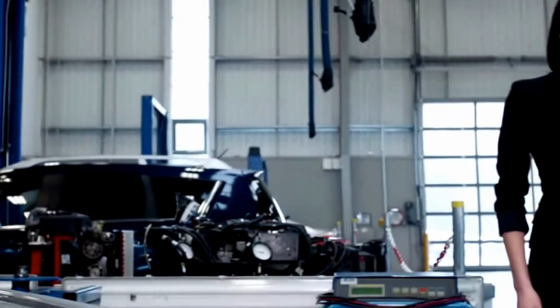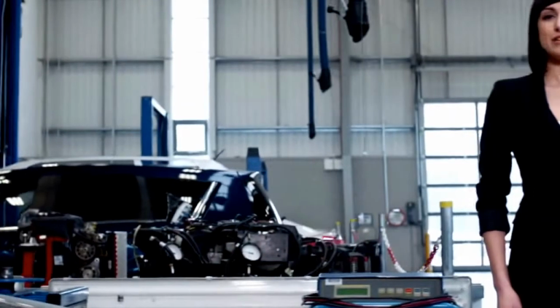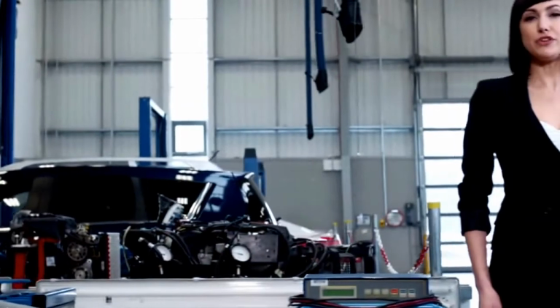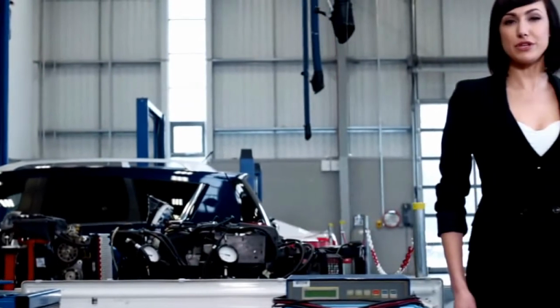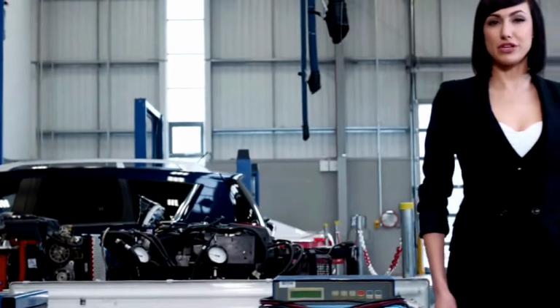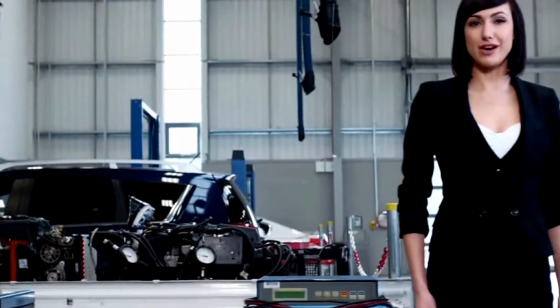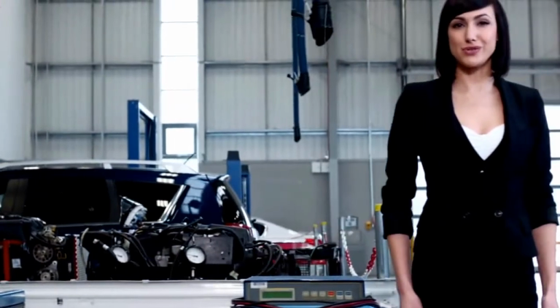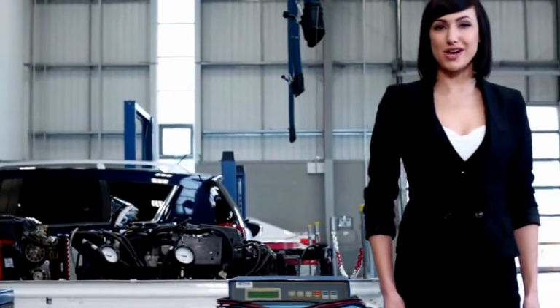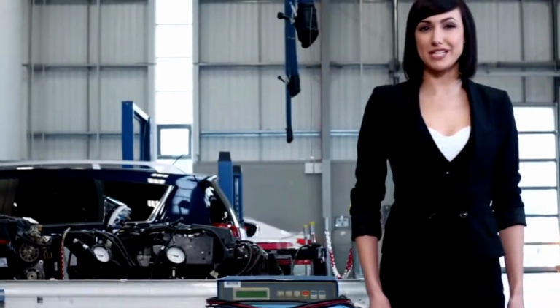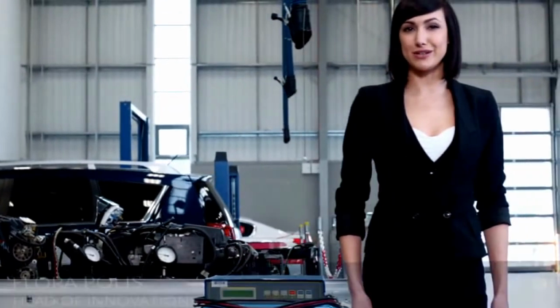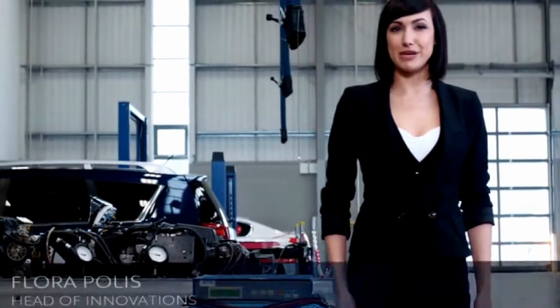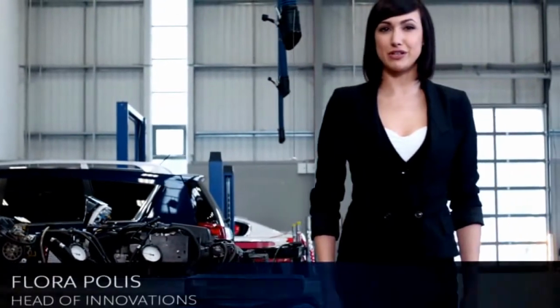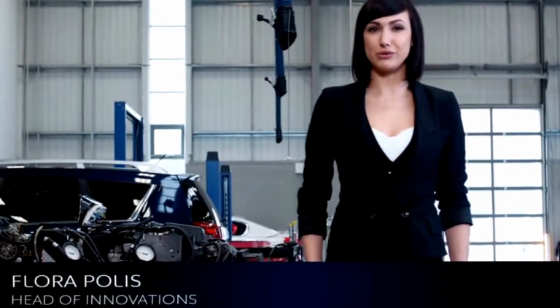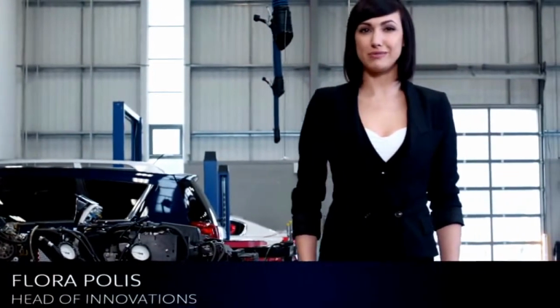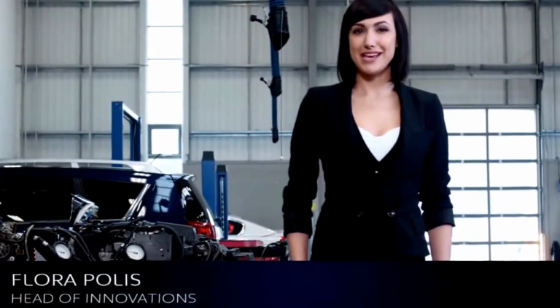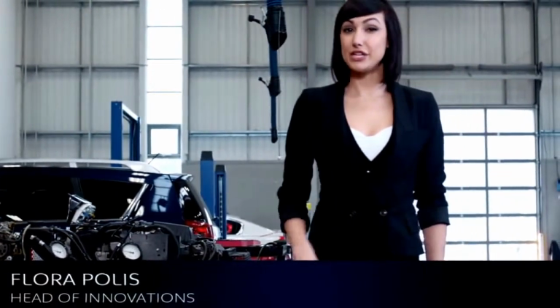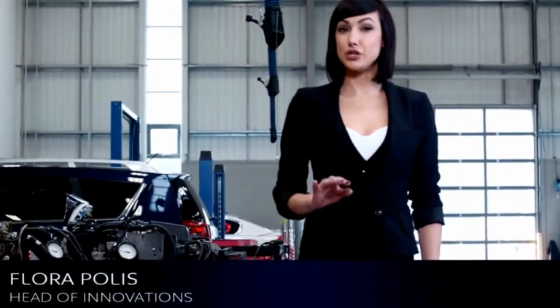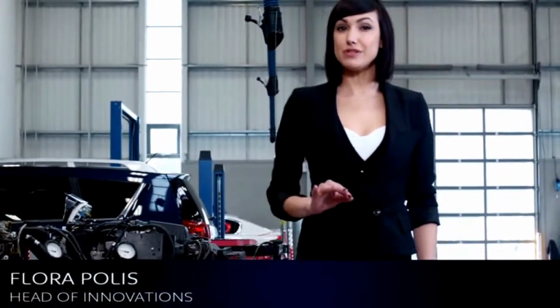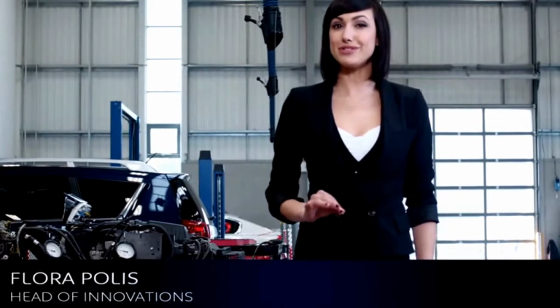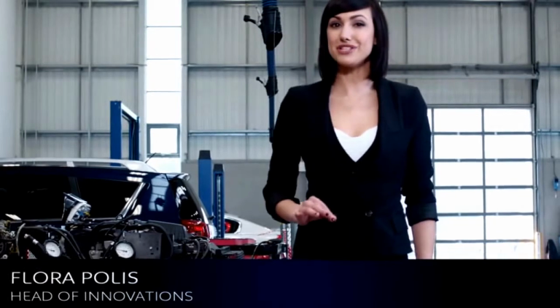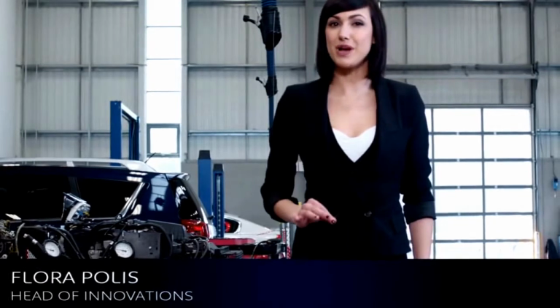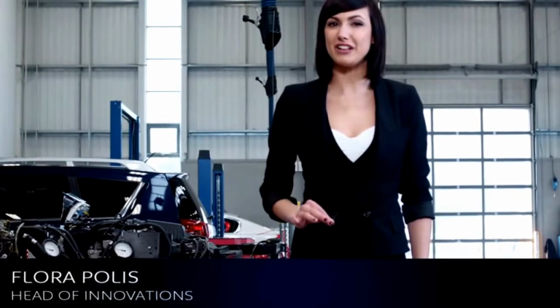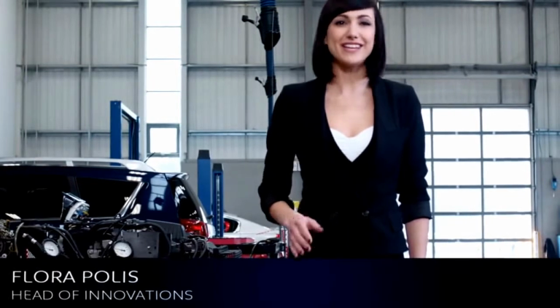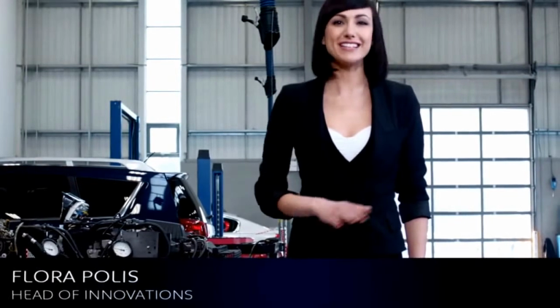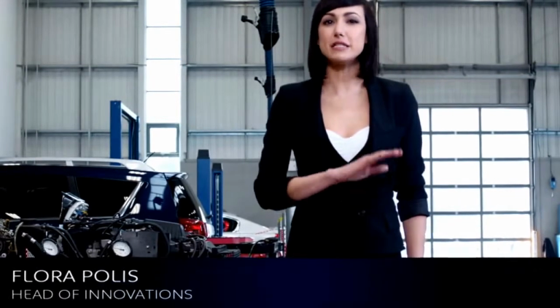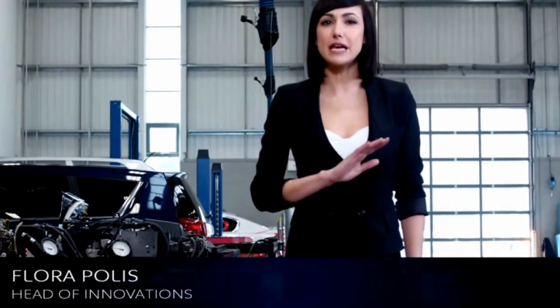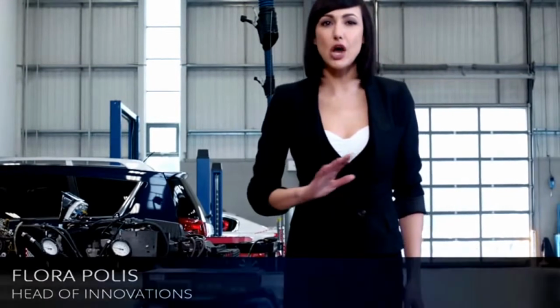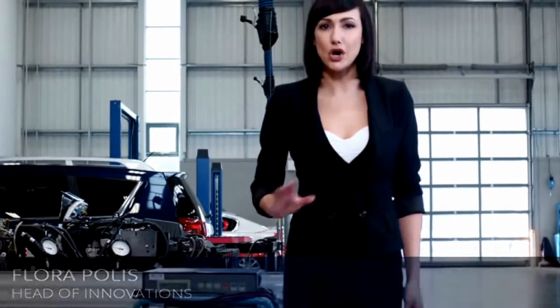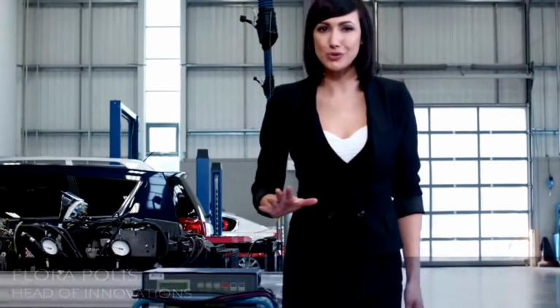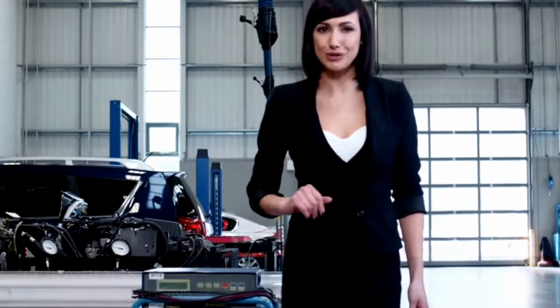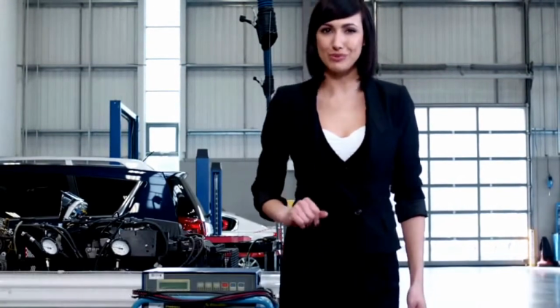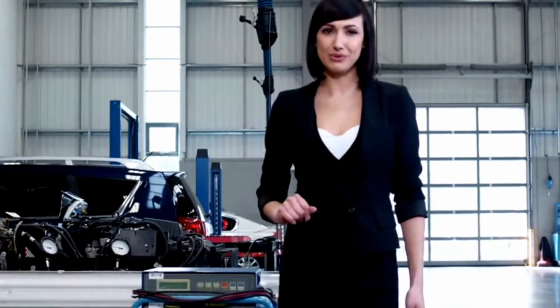If you think the car you drive says a lot about you, in 2012 it'll say a whole lot more.